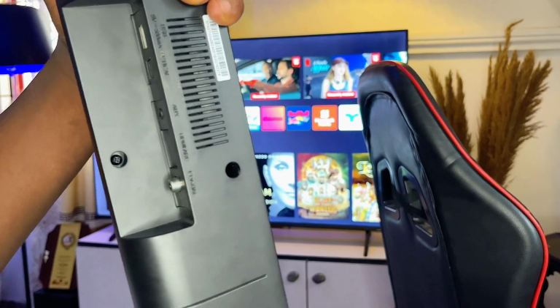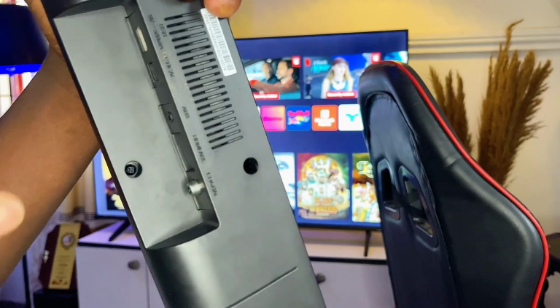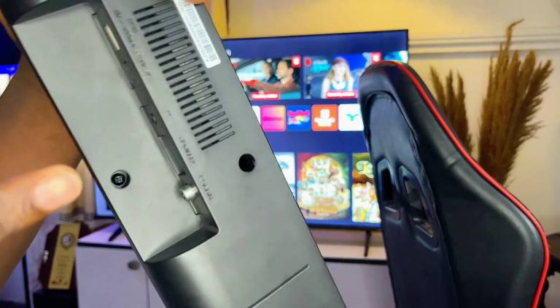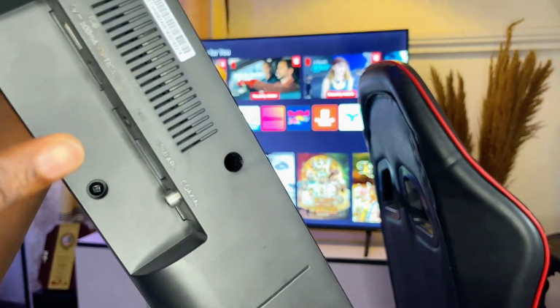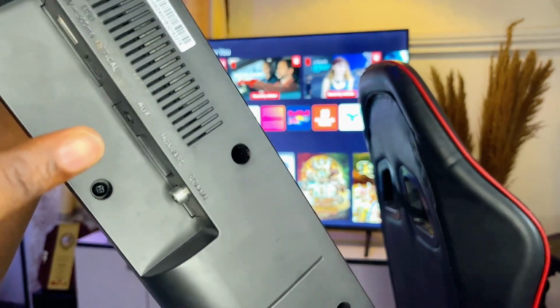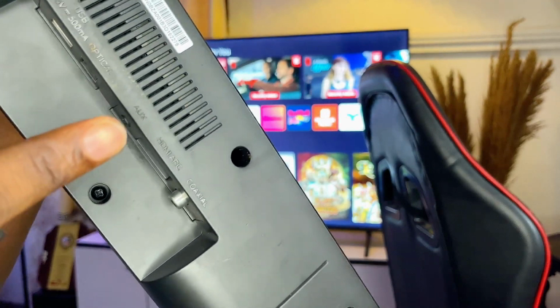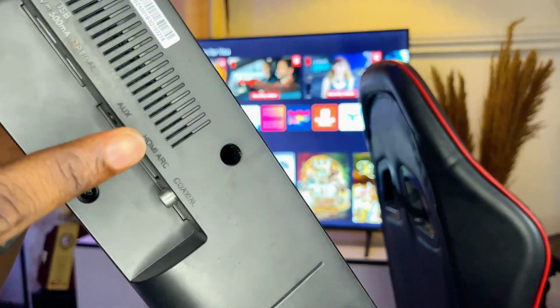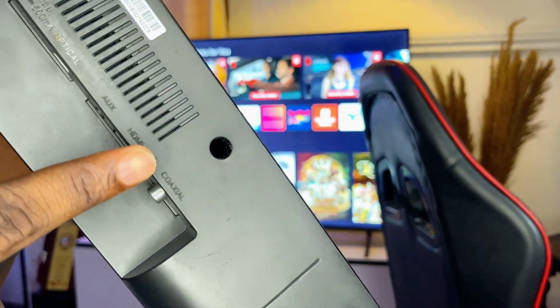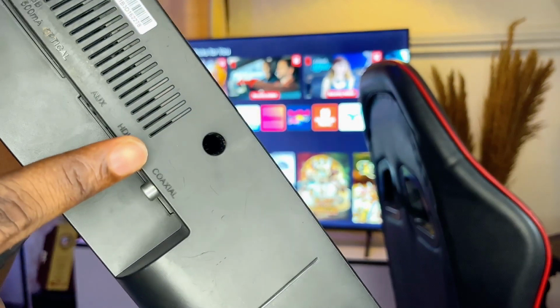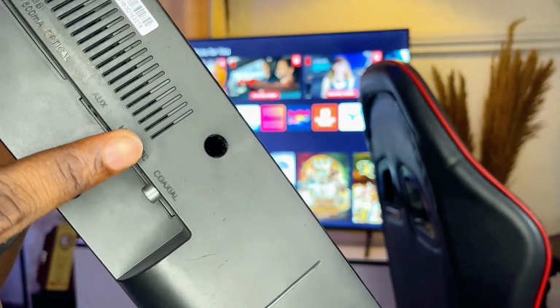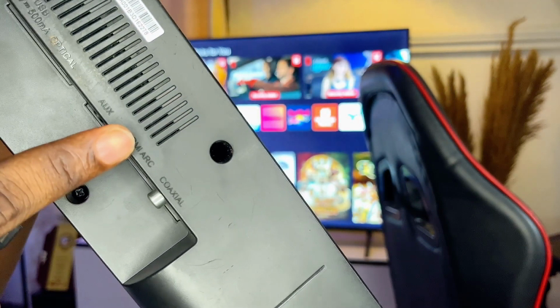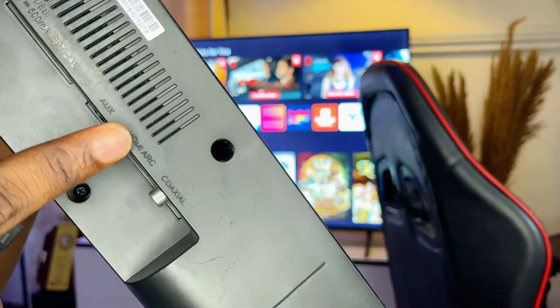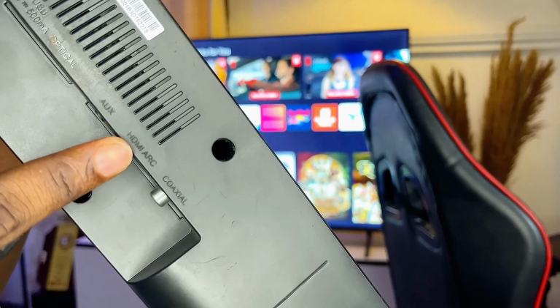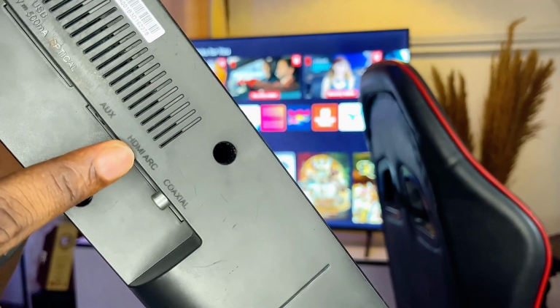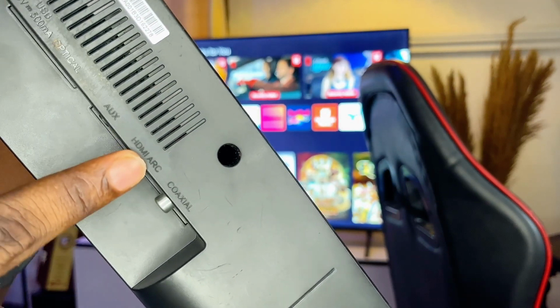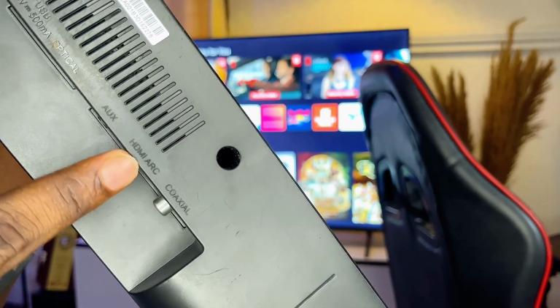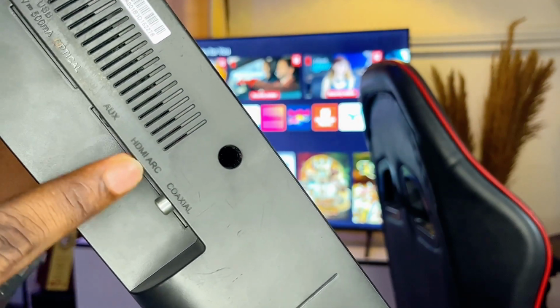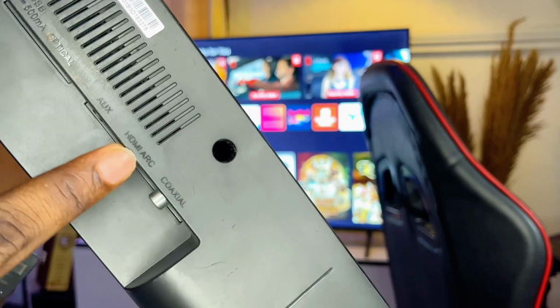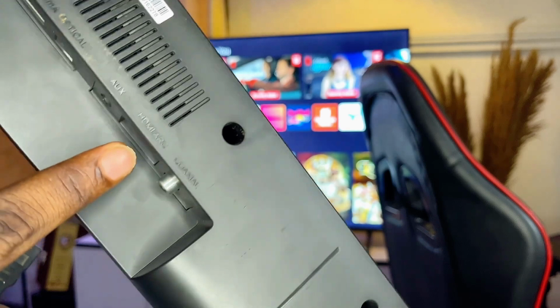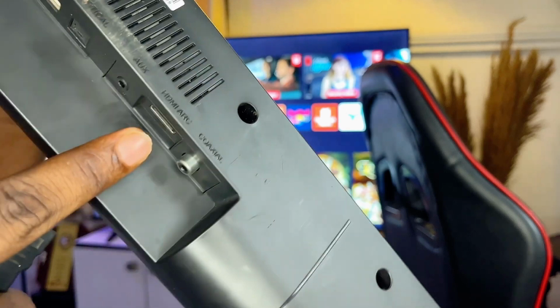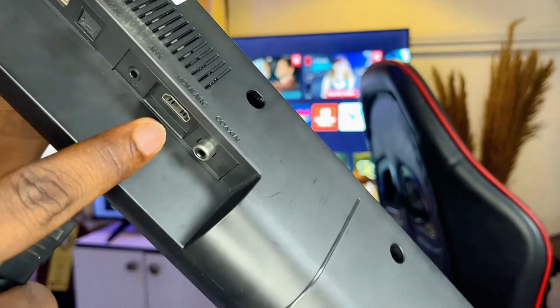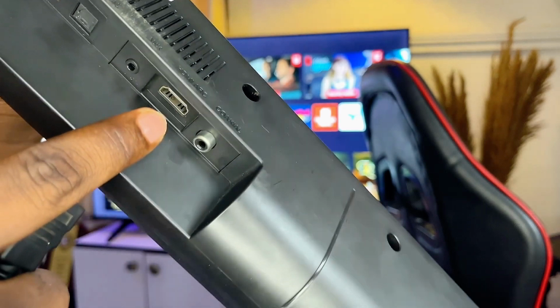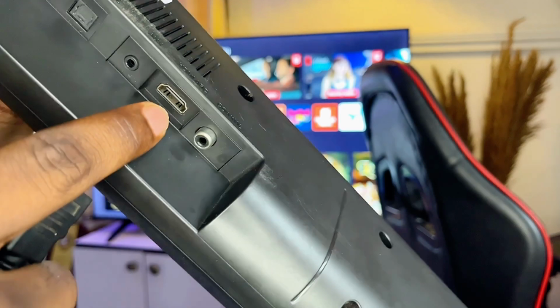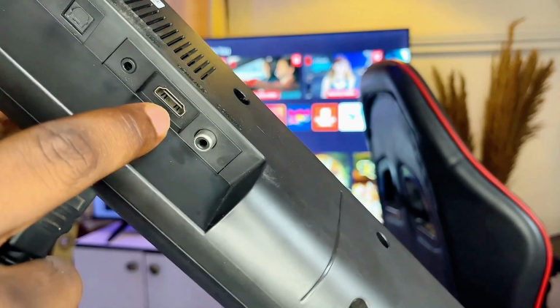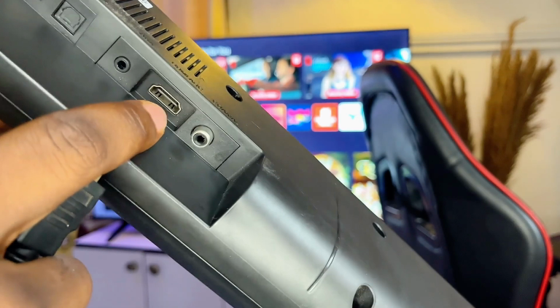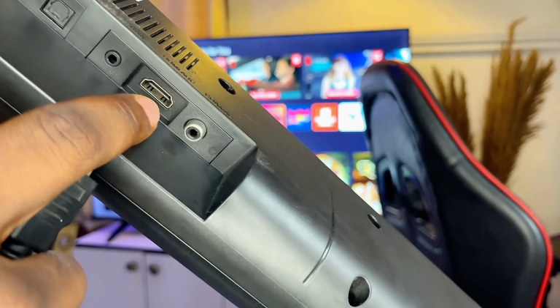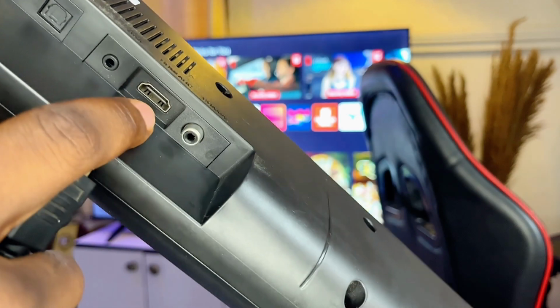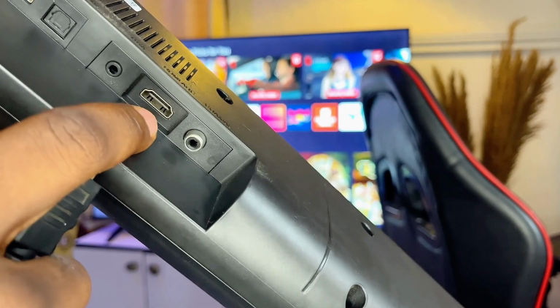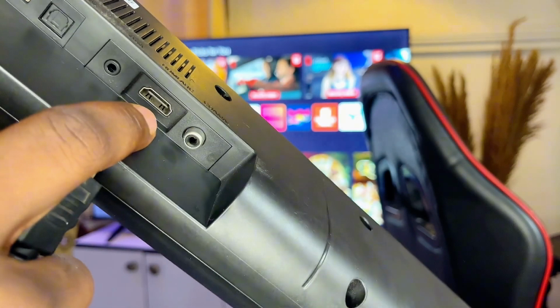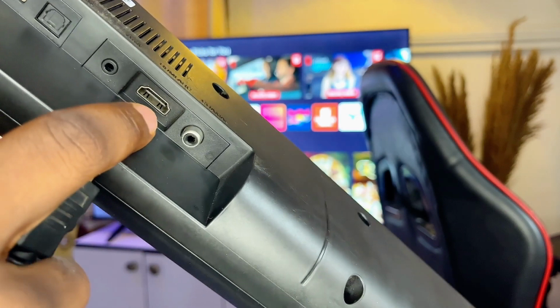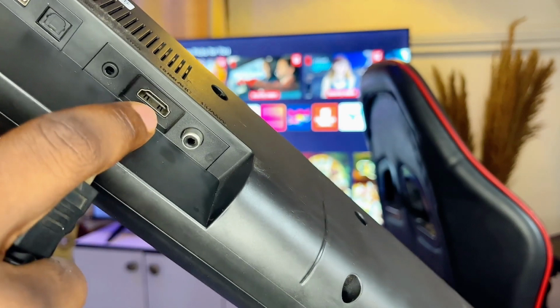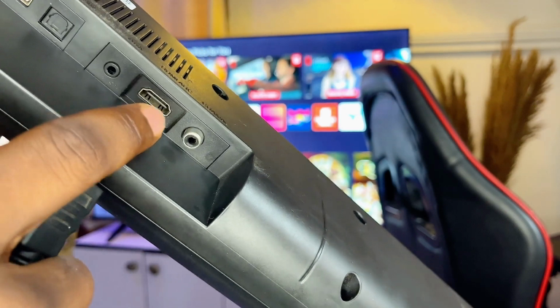The first thing you want to do is go over to your soundbar and plug one end of the cable into your soundbar, like so.